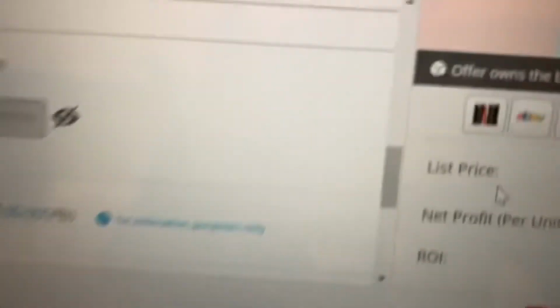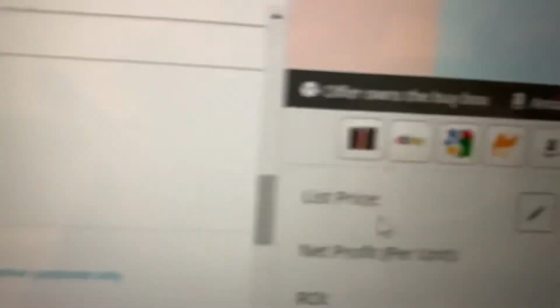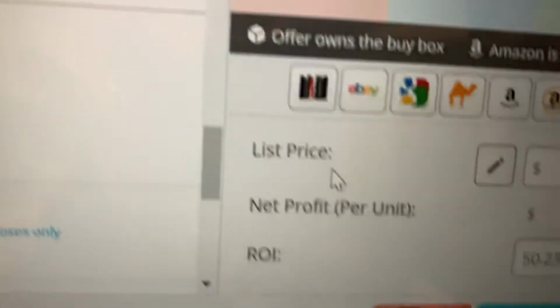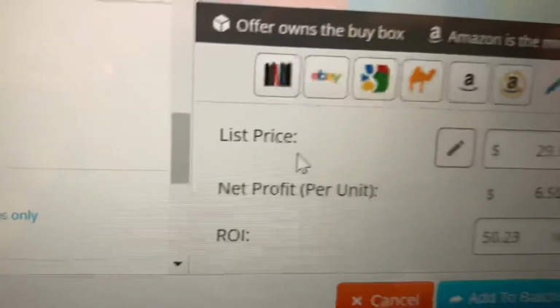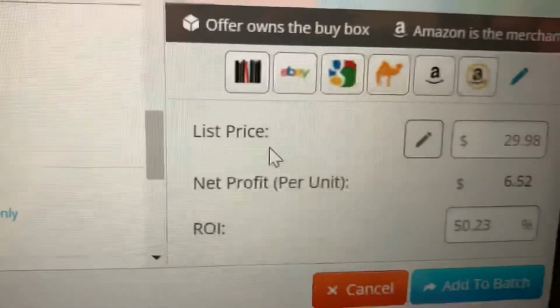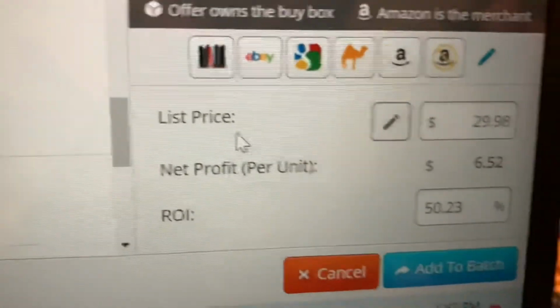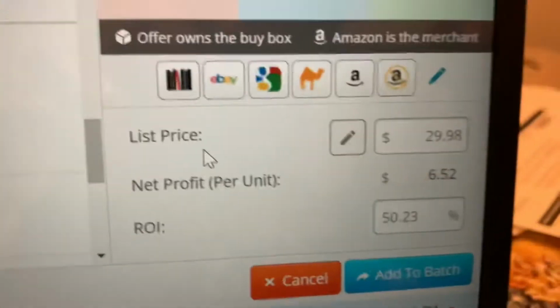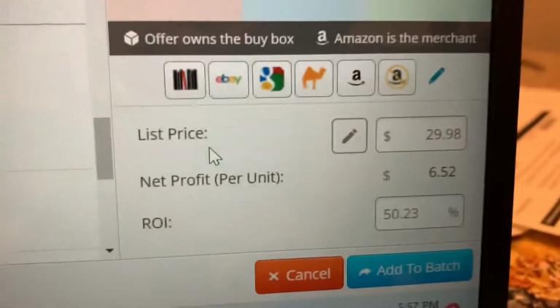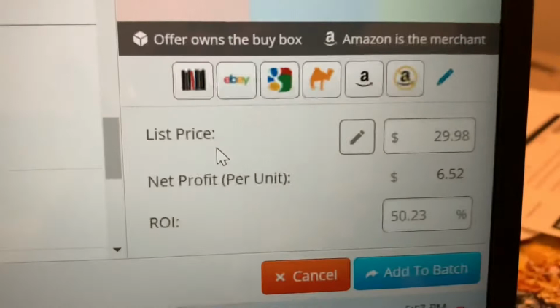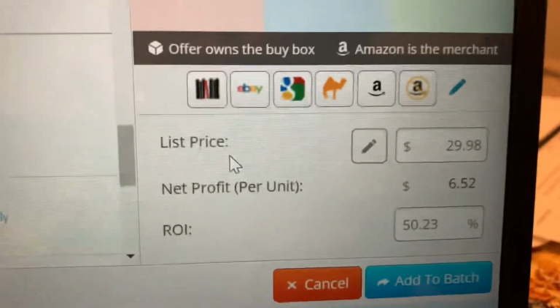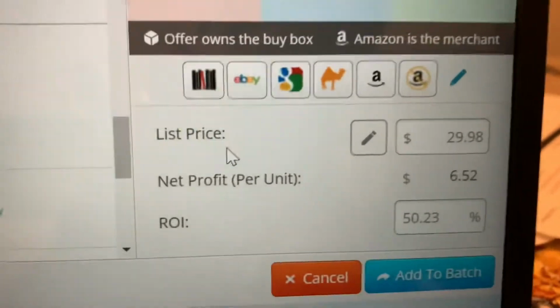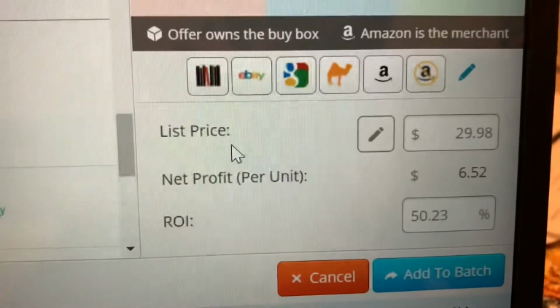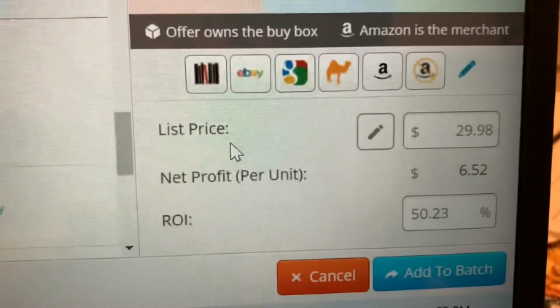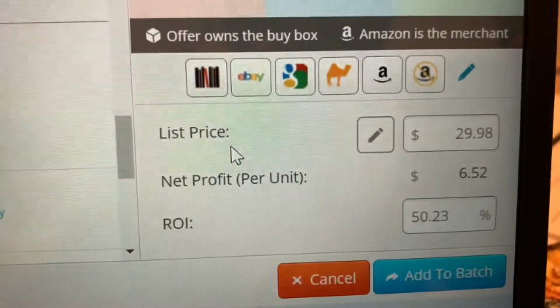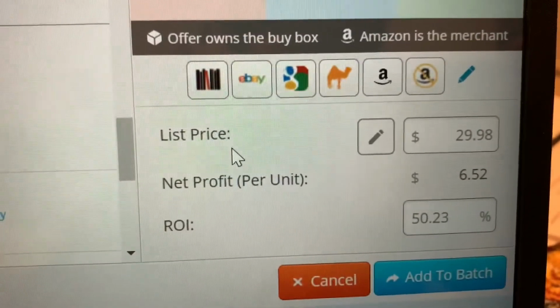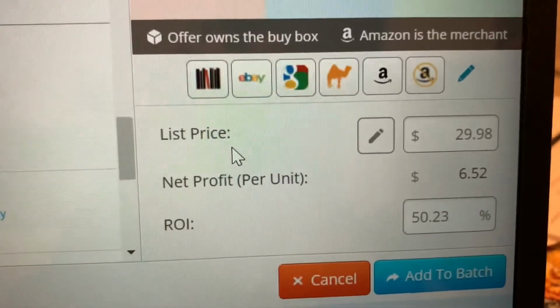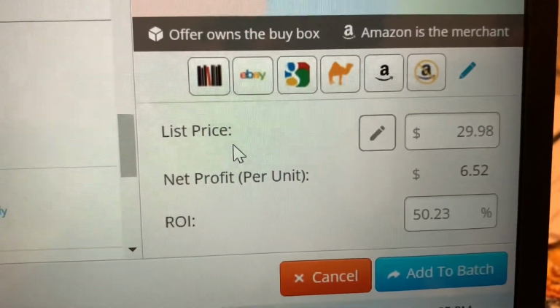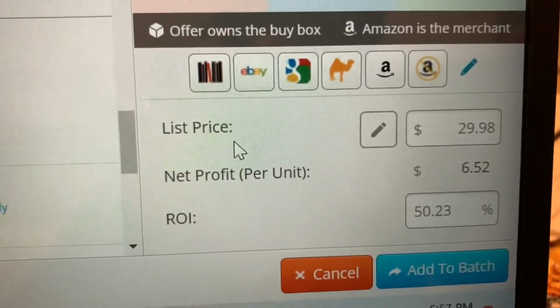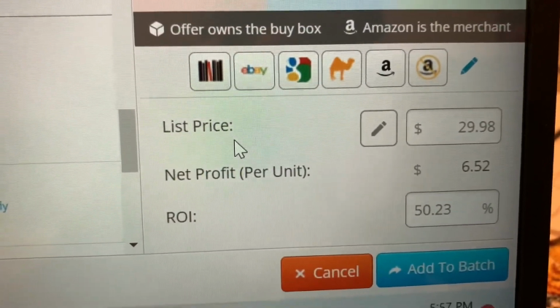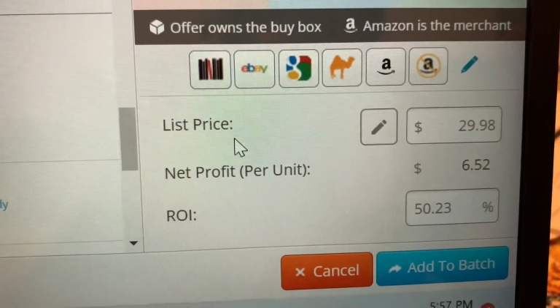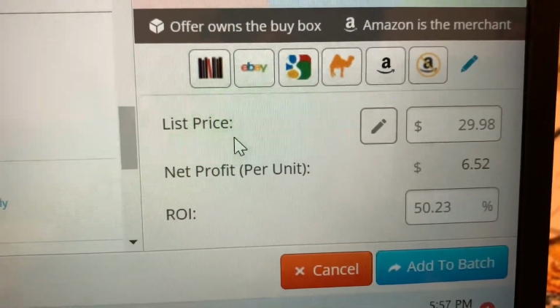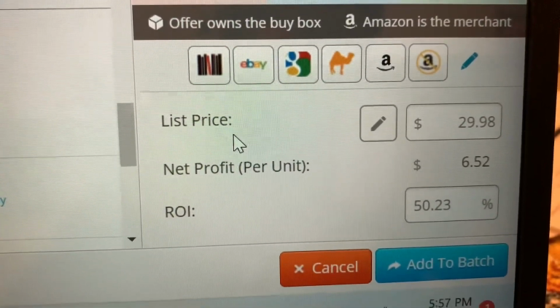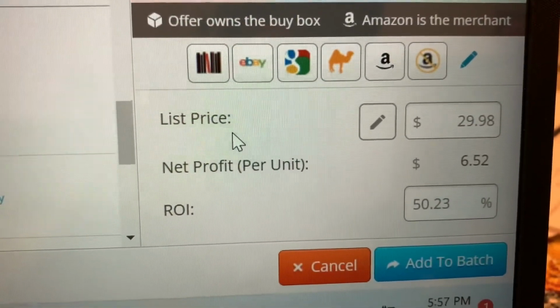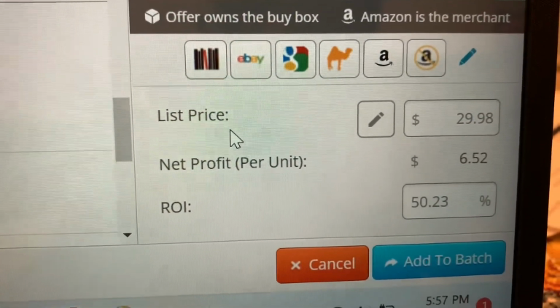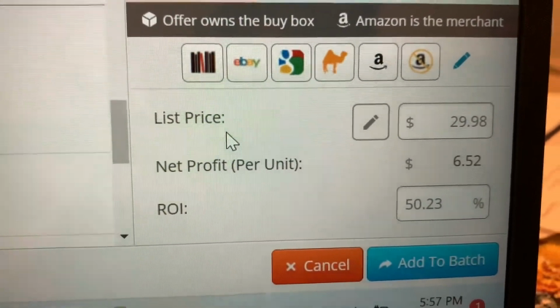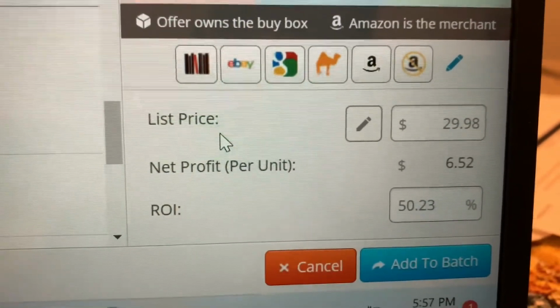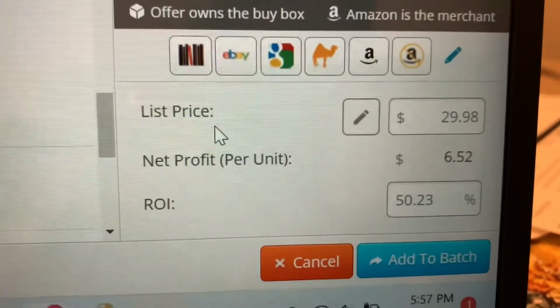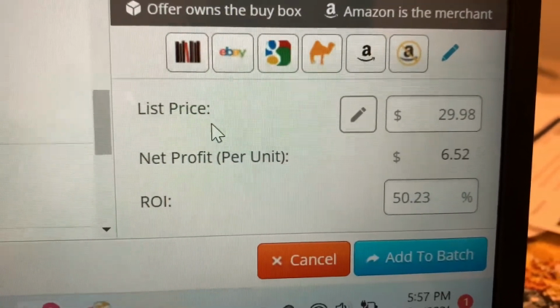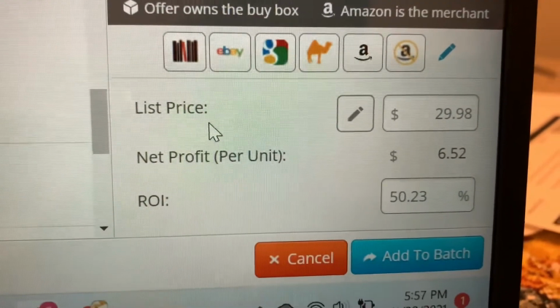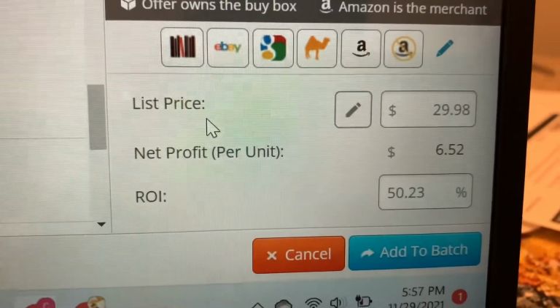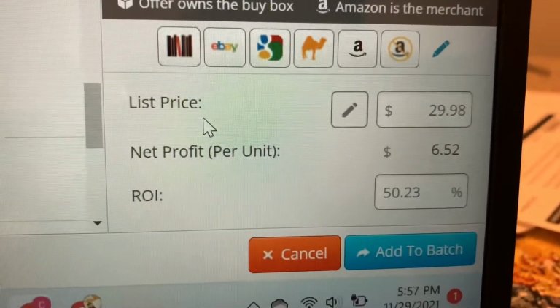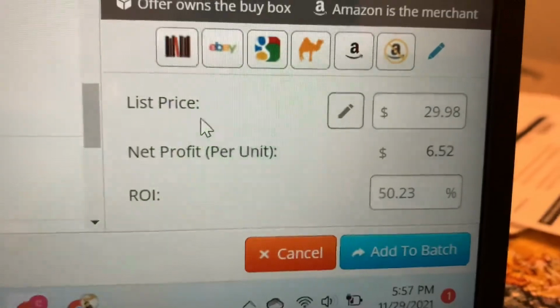Next you're going to look over here — this tells you what you're listing the item for and what your profit is going to be, as well as your ROI.